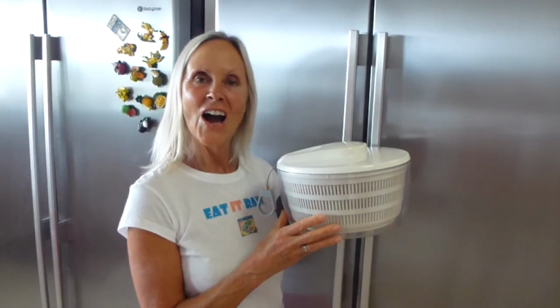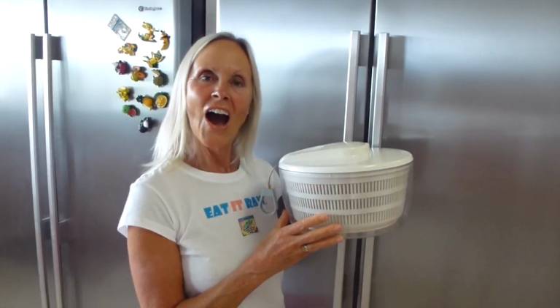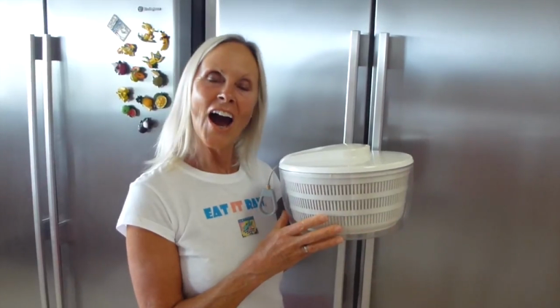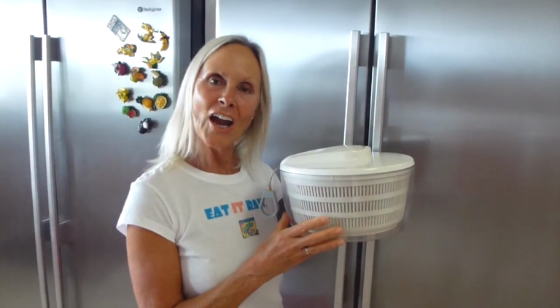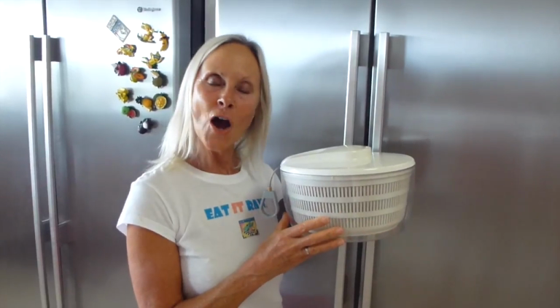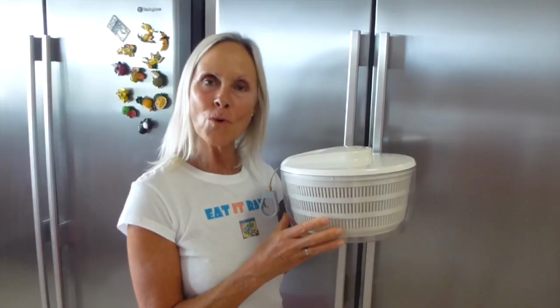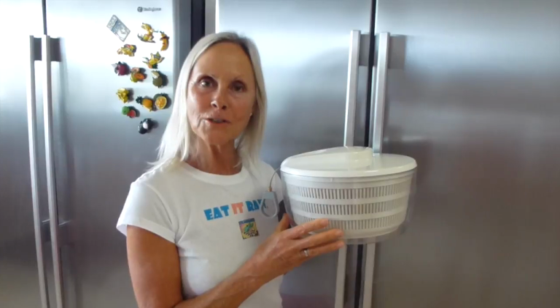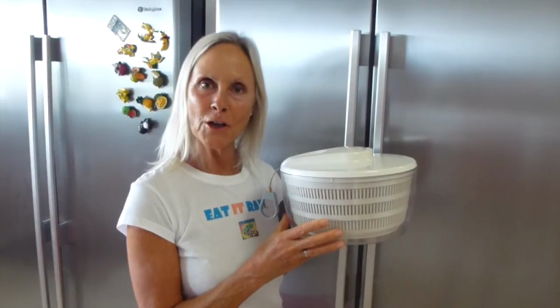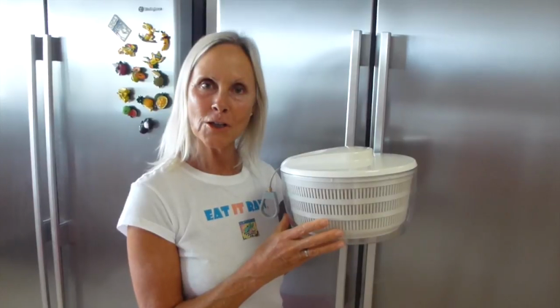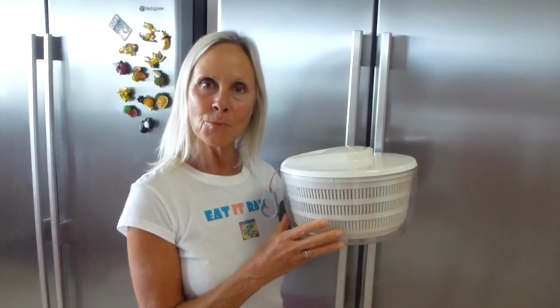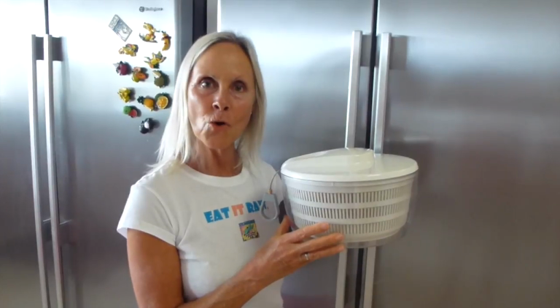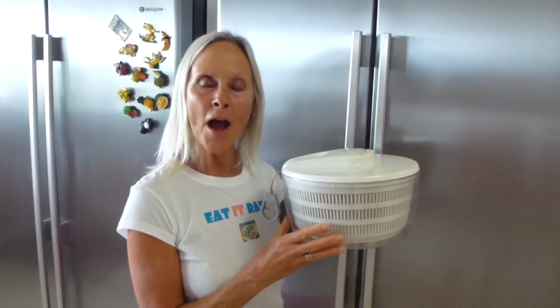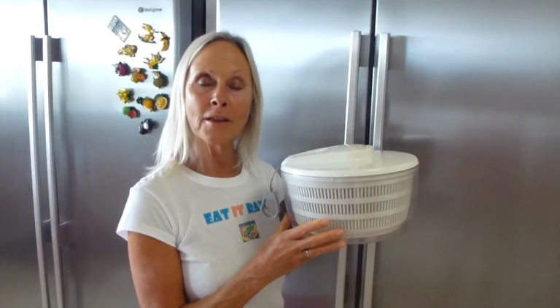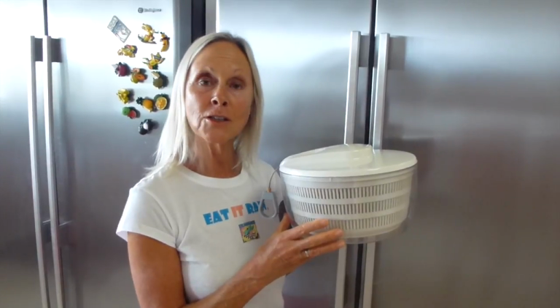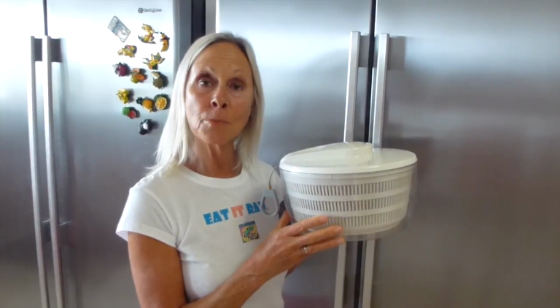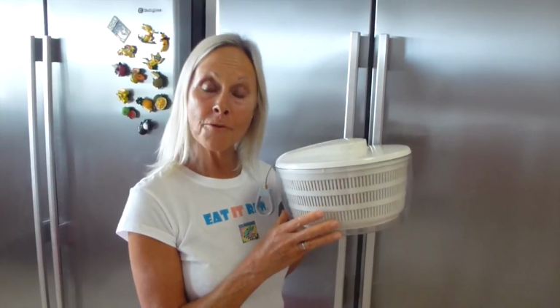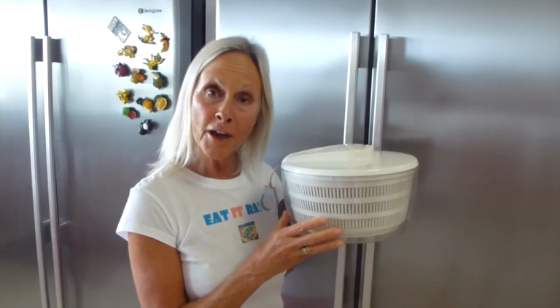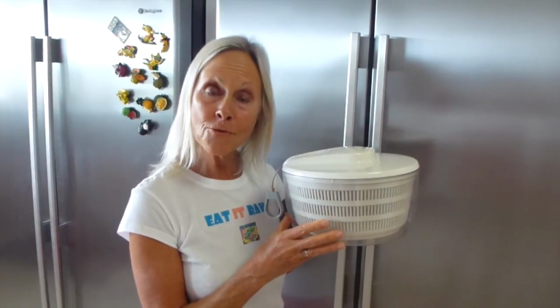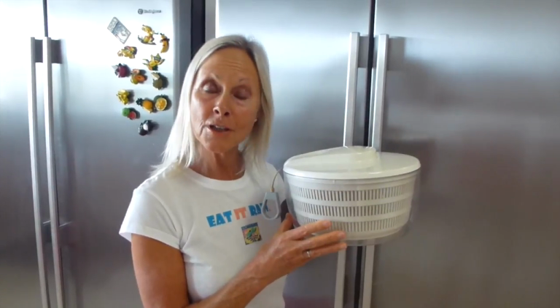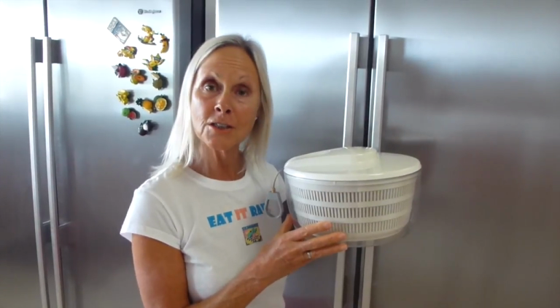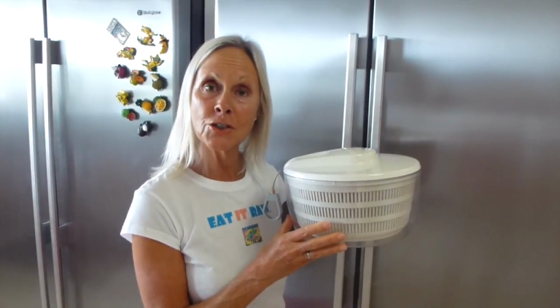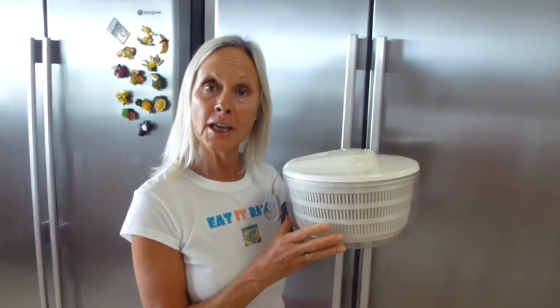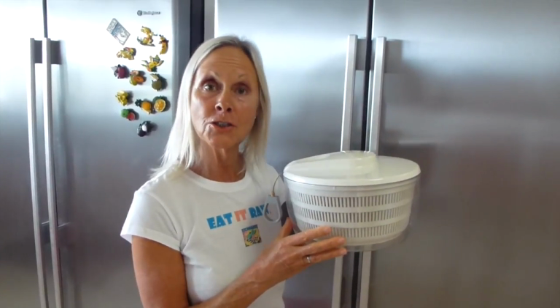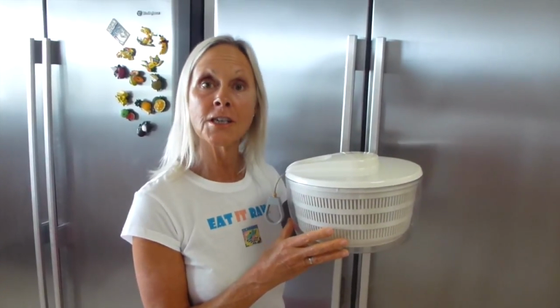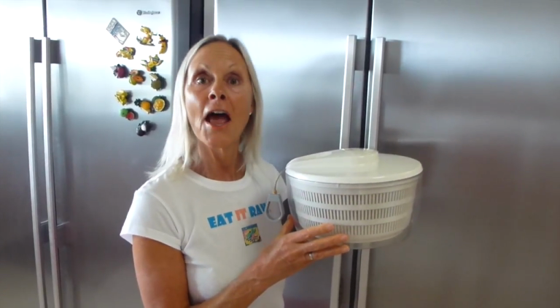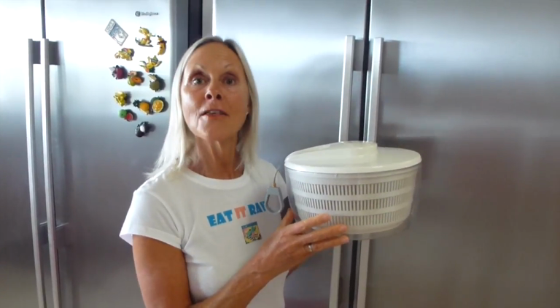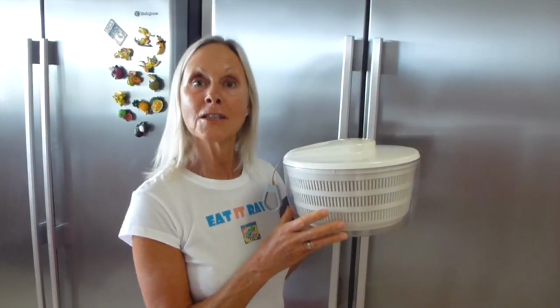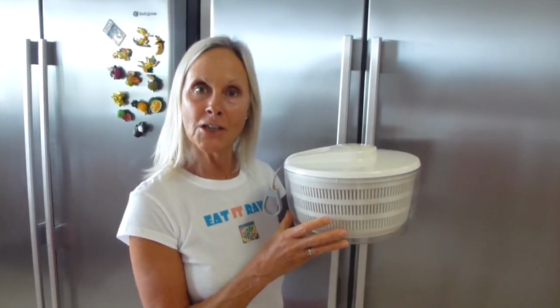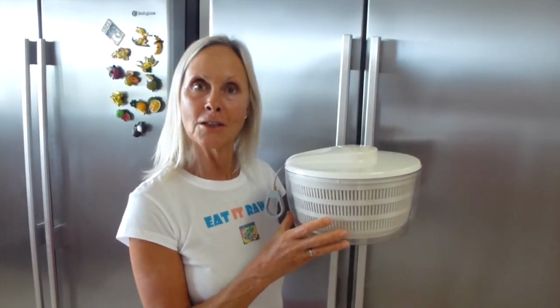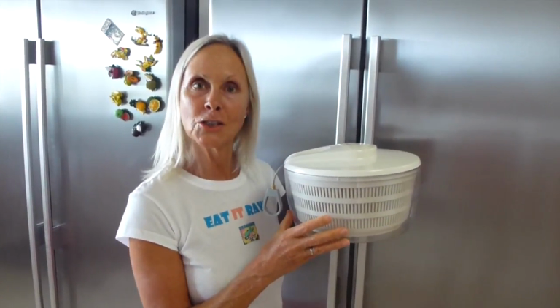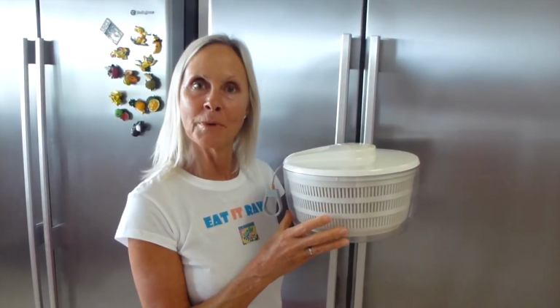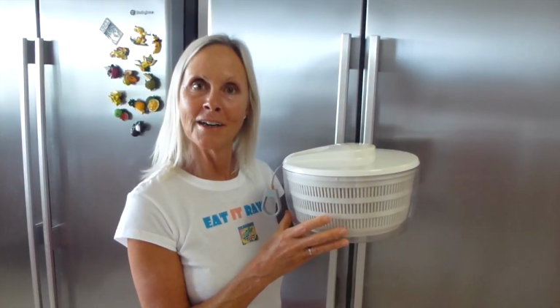Hi, I'm Roslyn Uckley-Moore and this is my favourite kitchen gadget, the salad spinner.